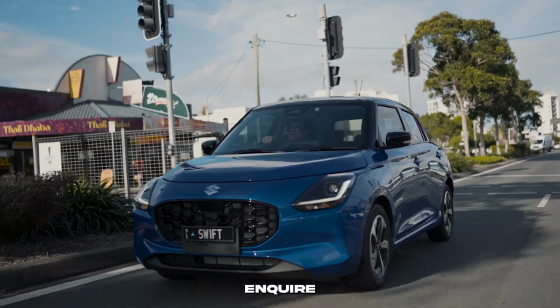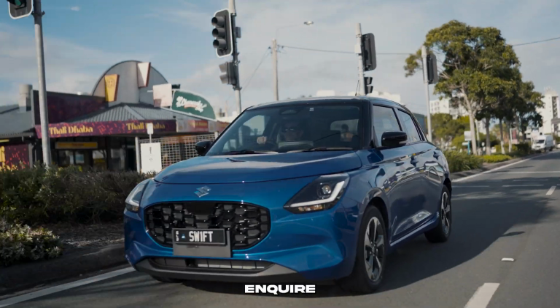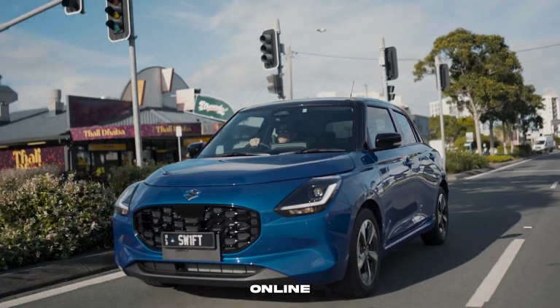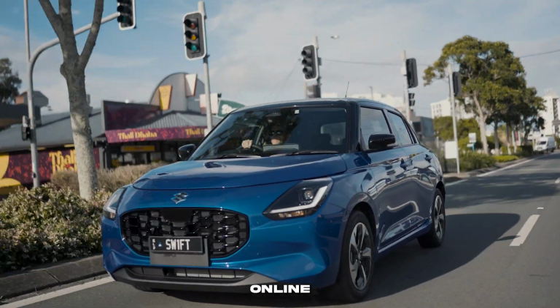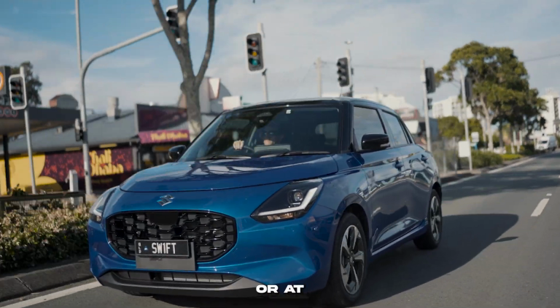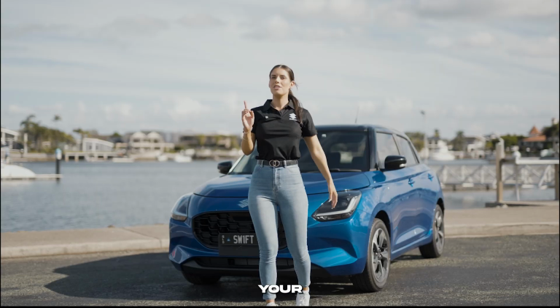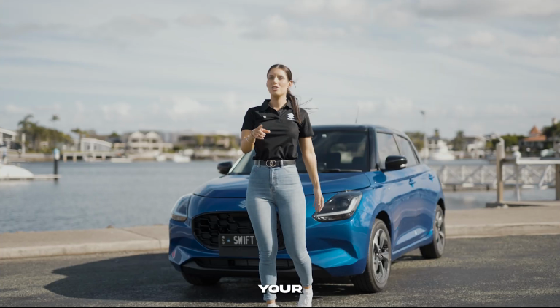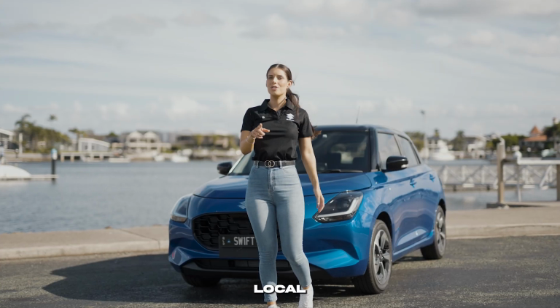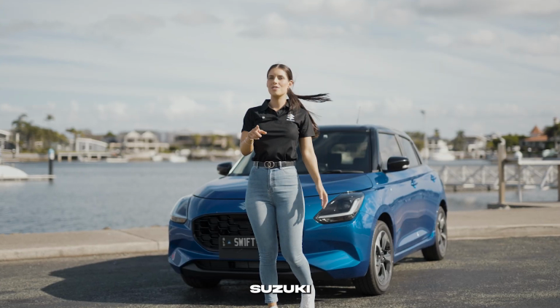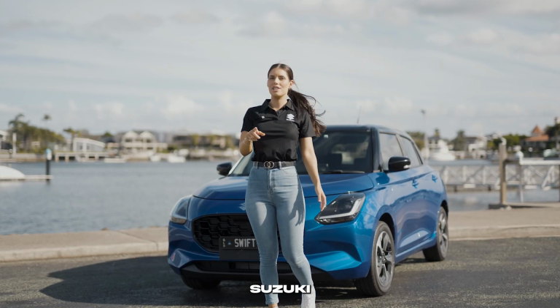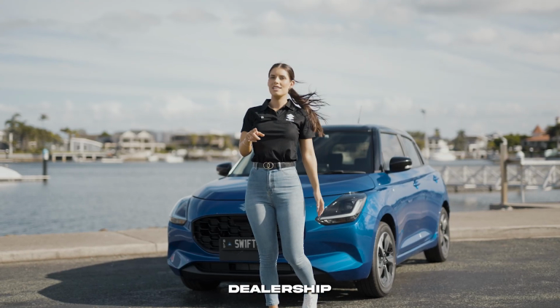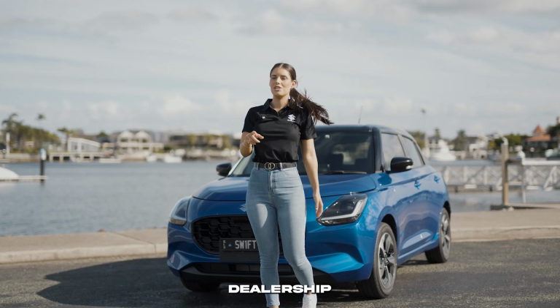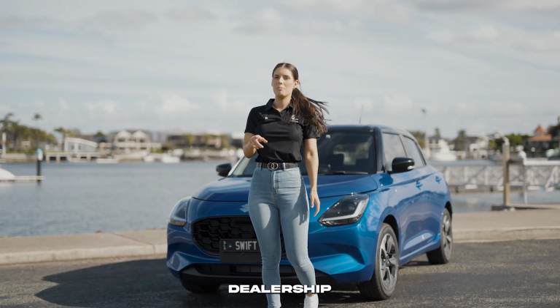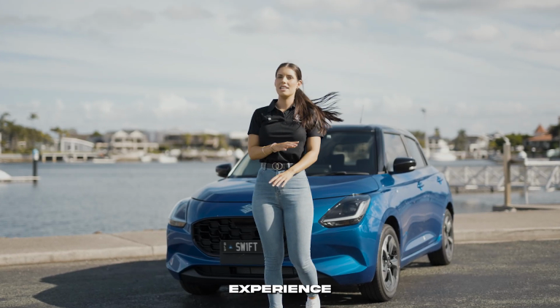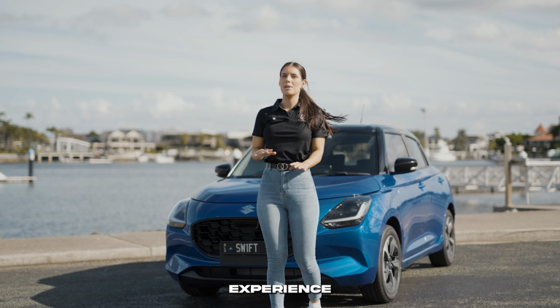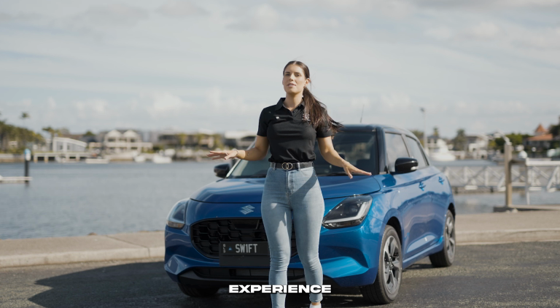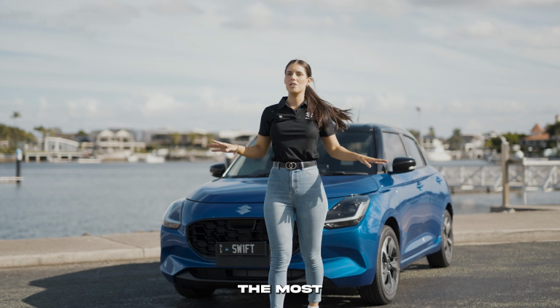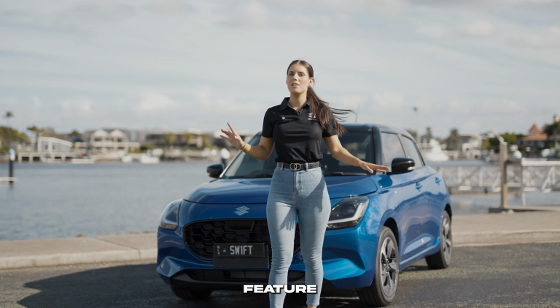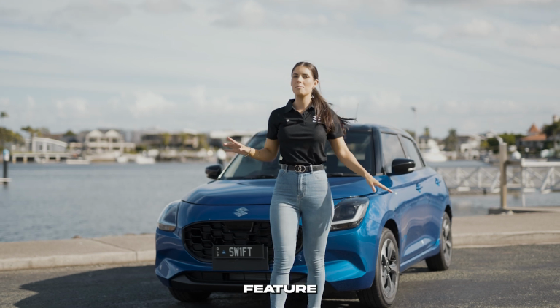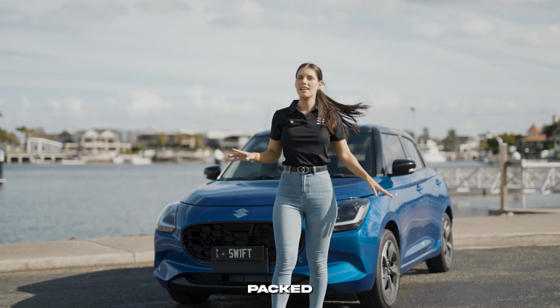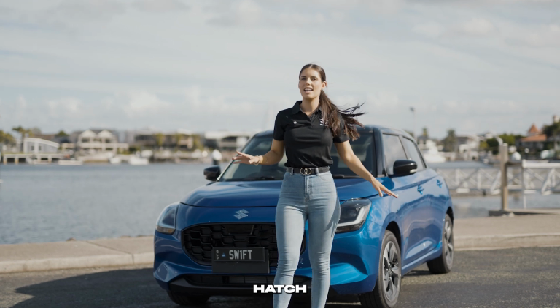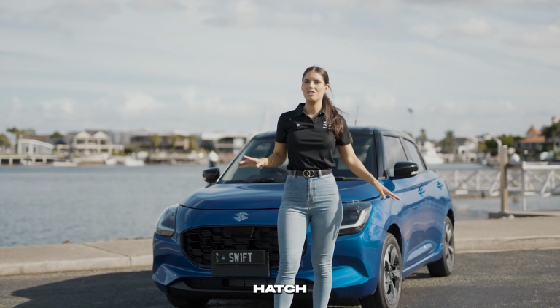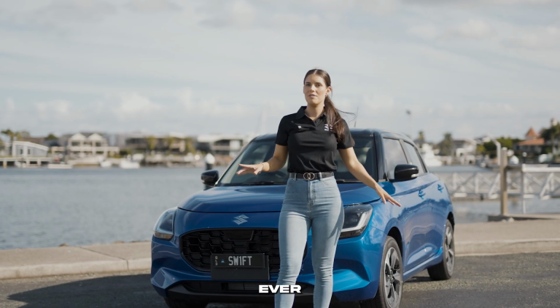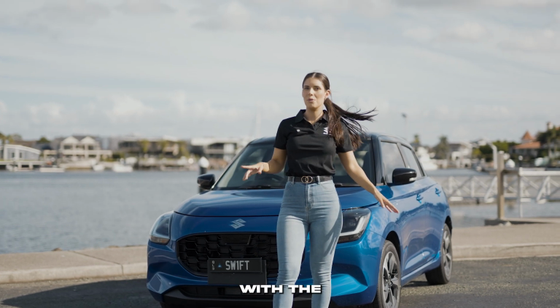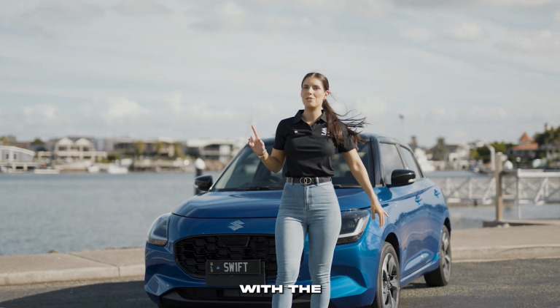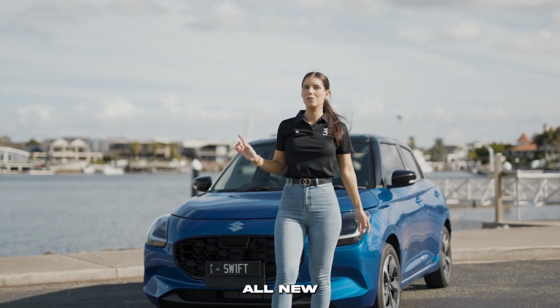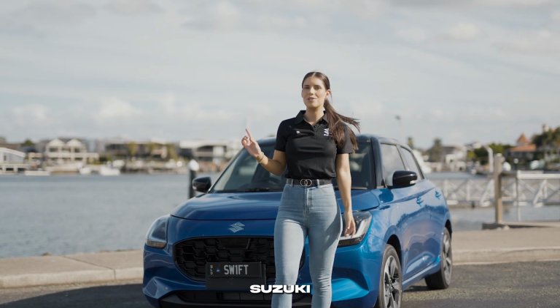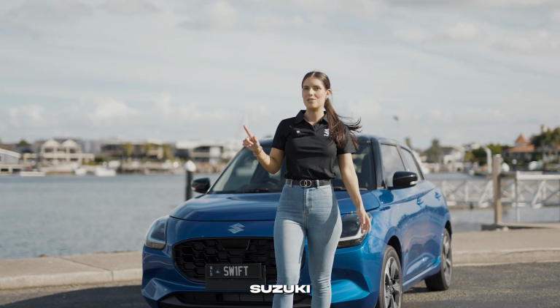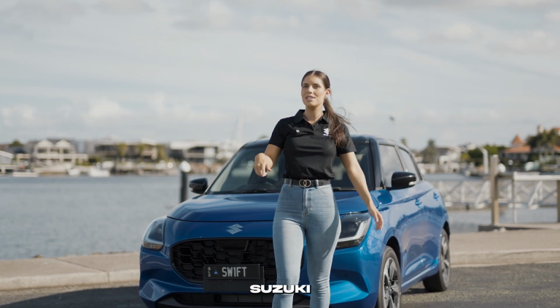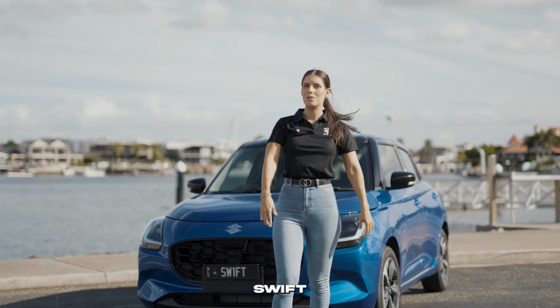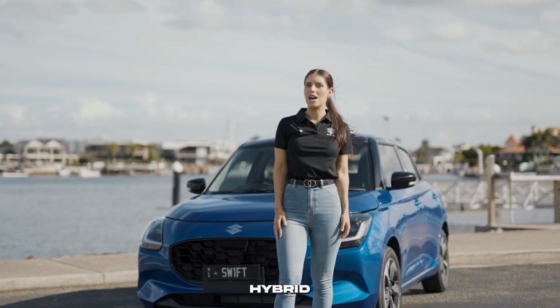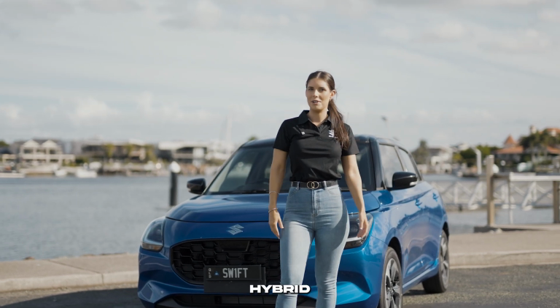Inquire online or at your local Suzuki dealership and experience the most feature-packed hatch ever with the all-new Suzuki Swift Hybrid.